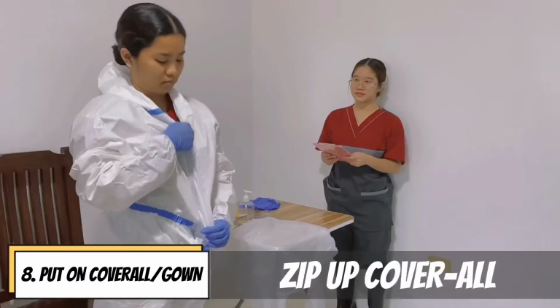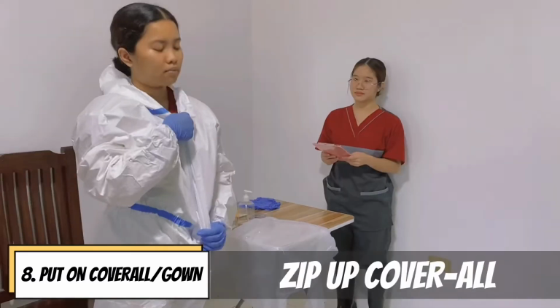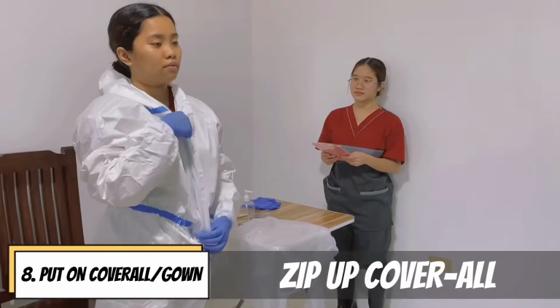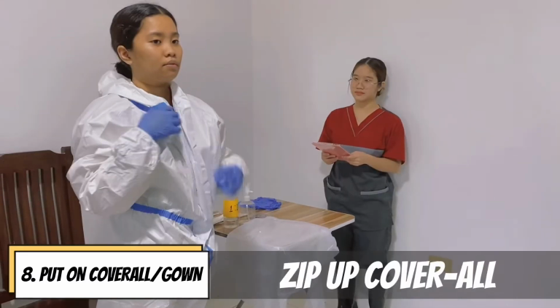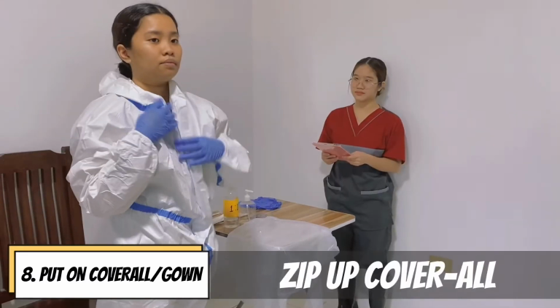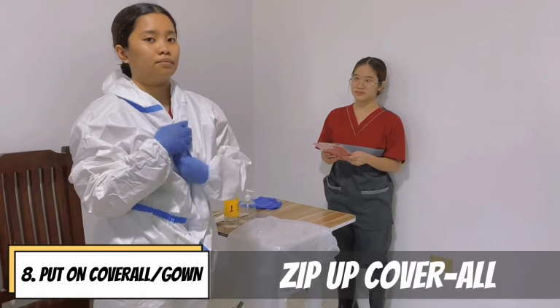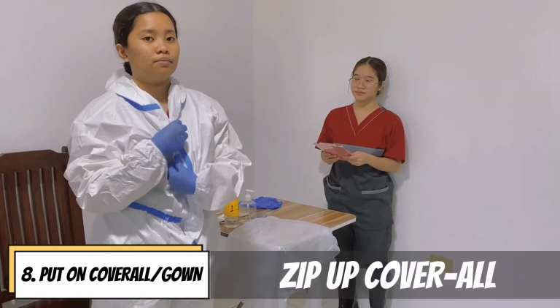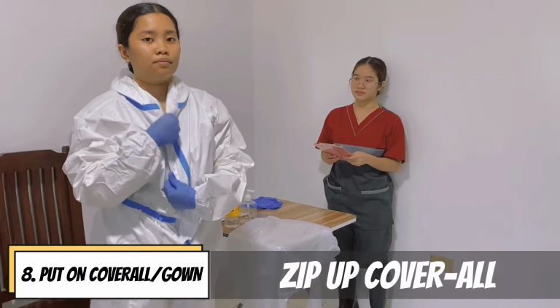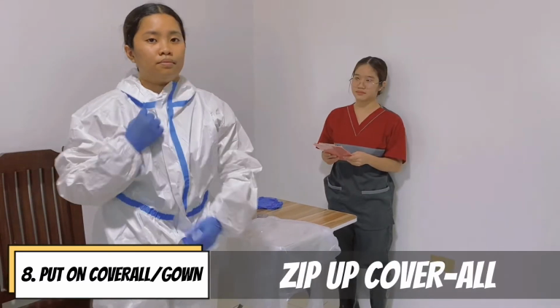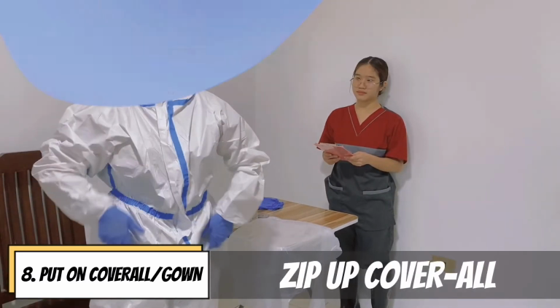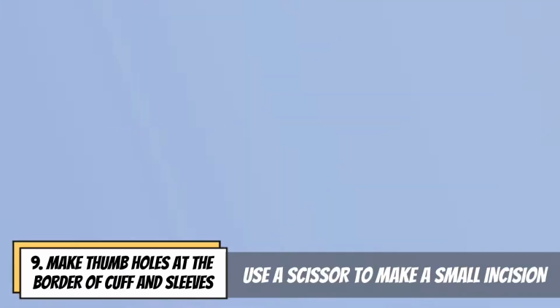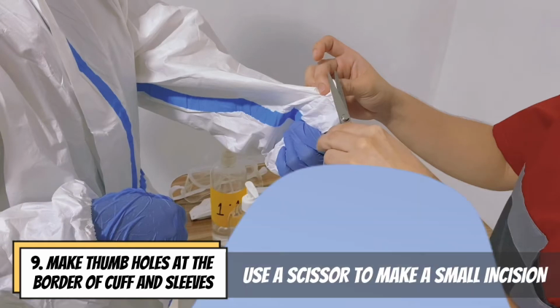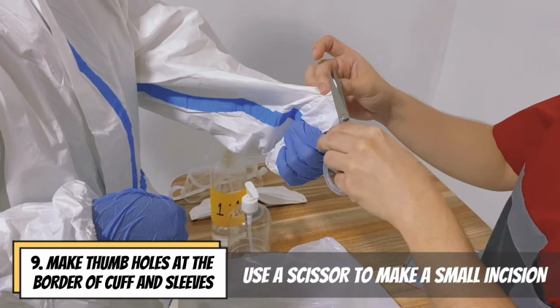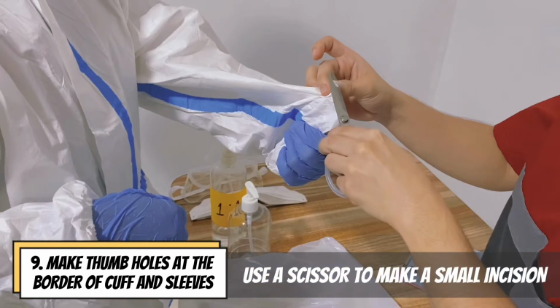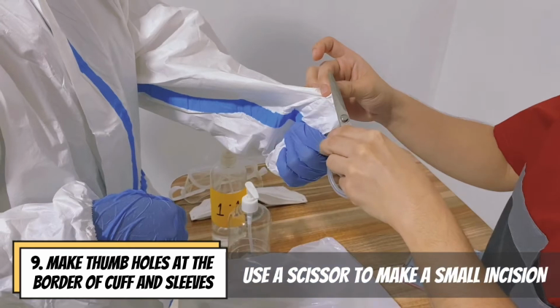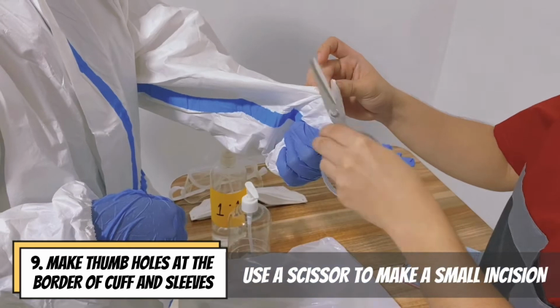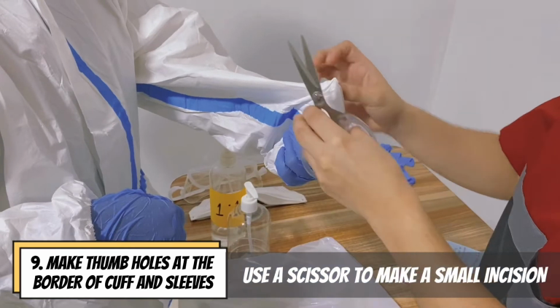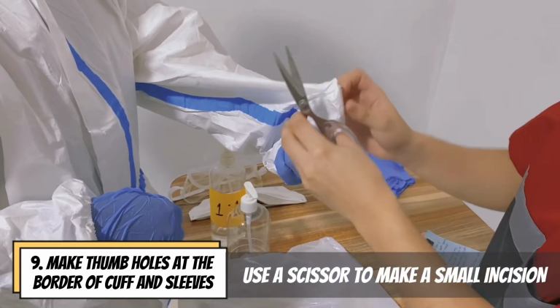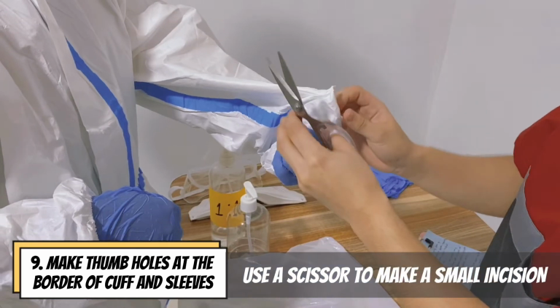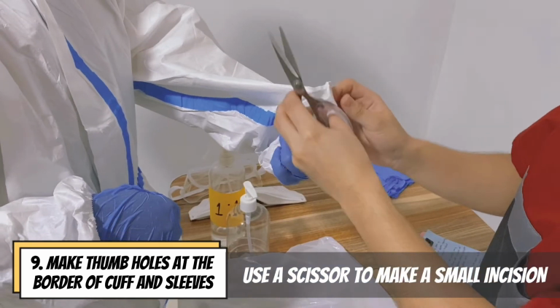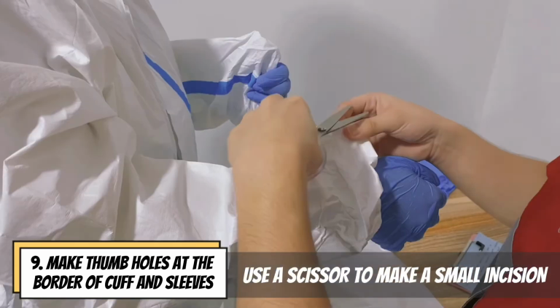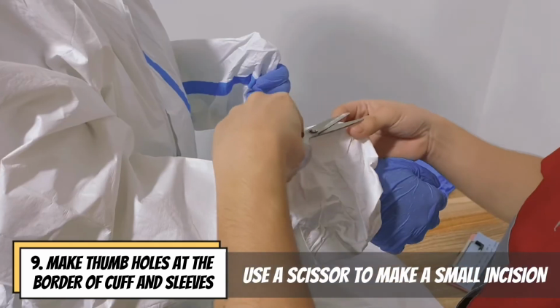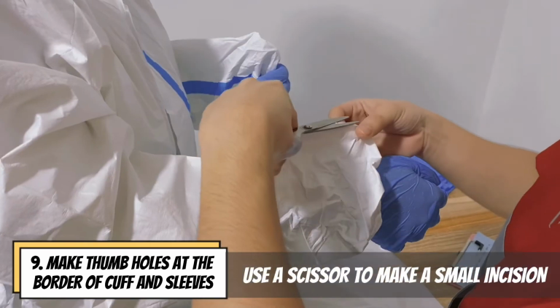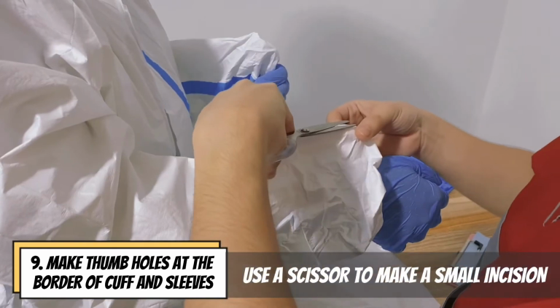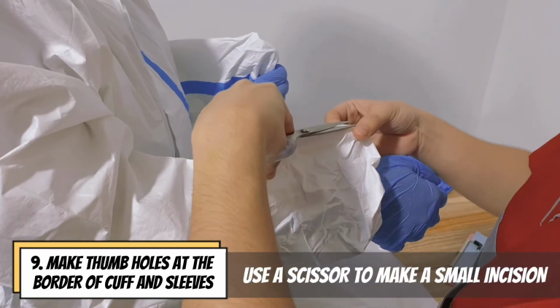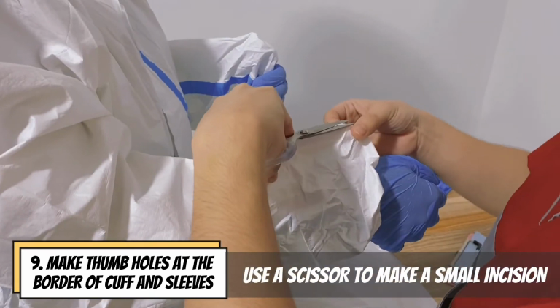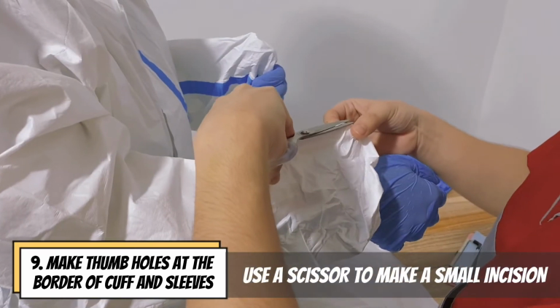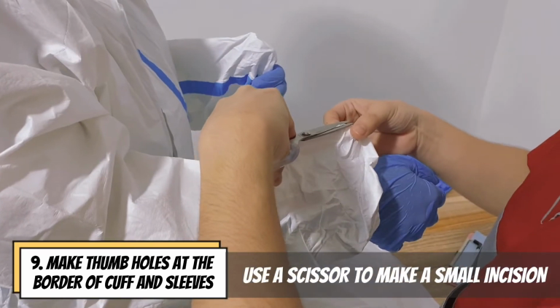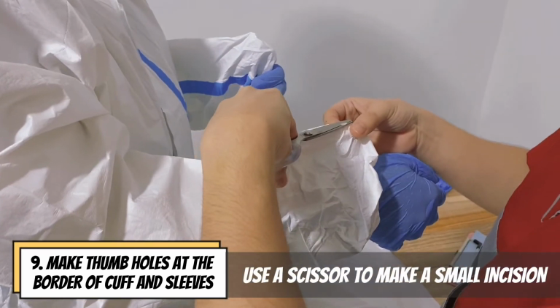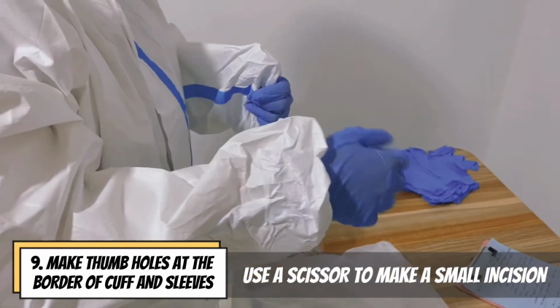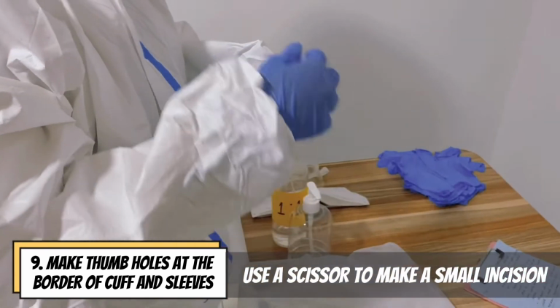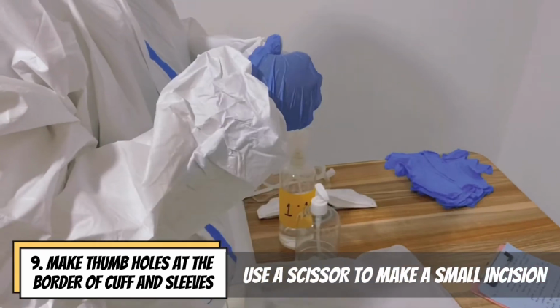Zip up the coverall. Make thumb holes at the border of the cuffs and sleeves using a scissor.